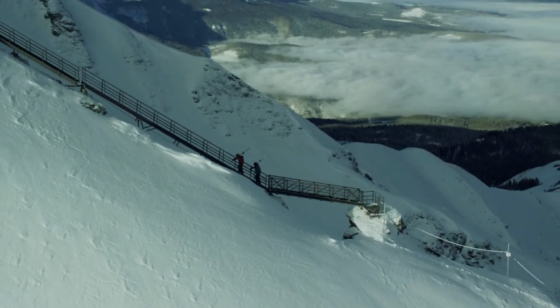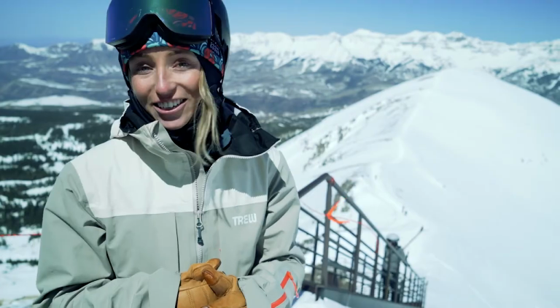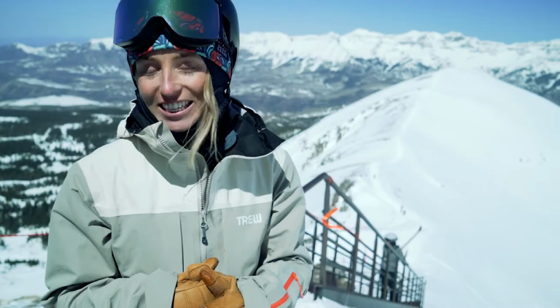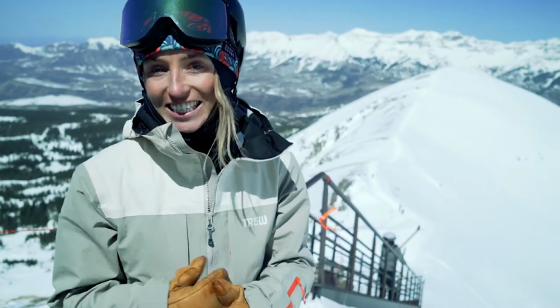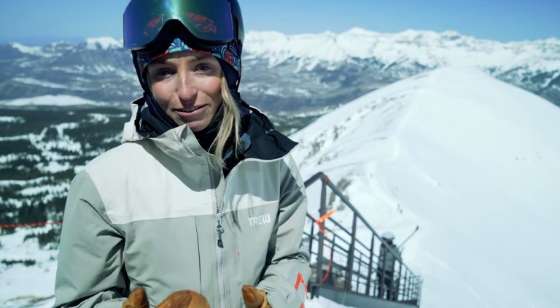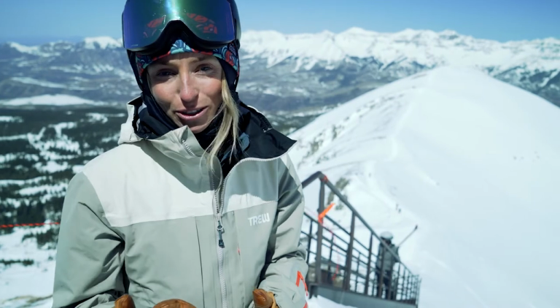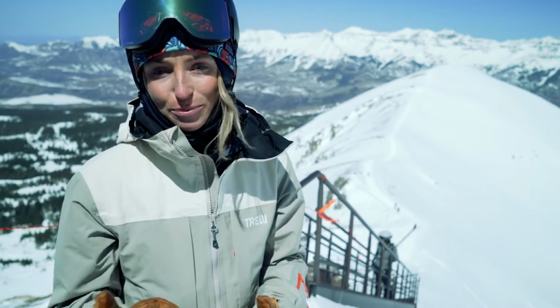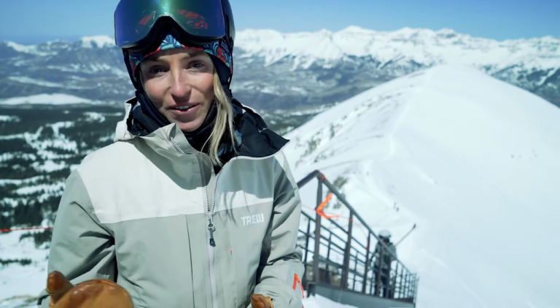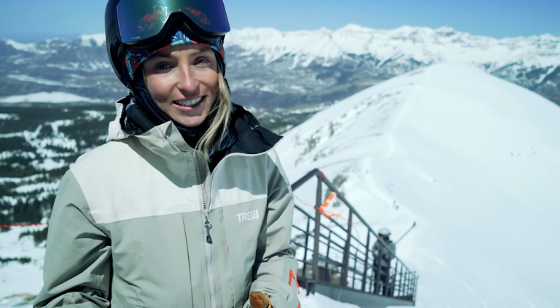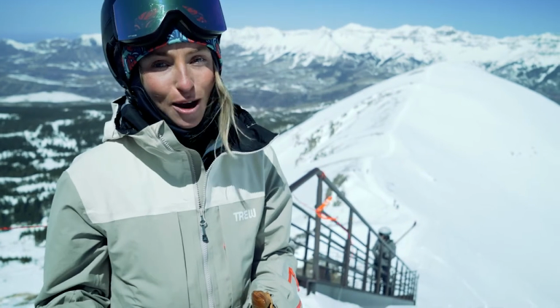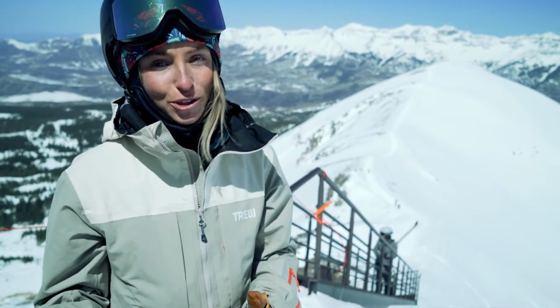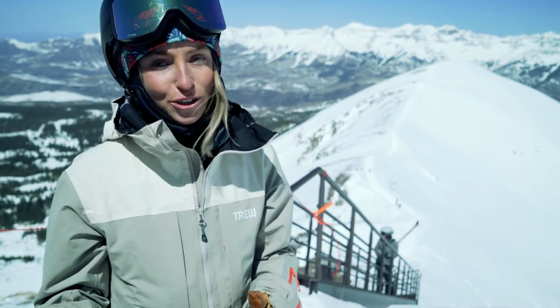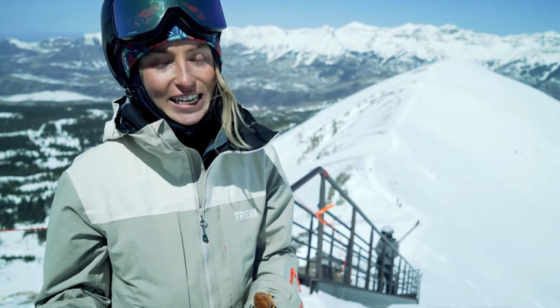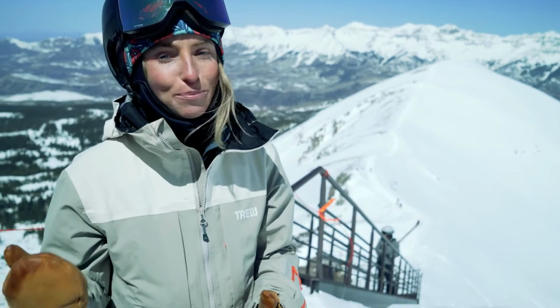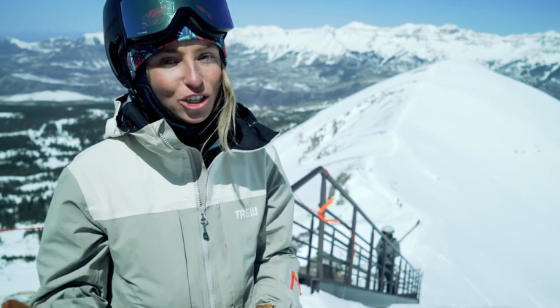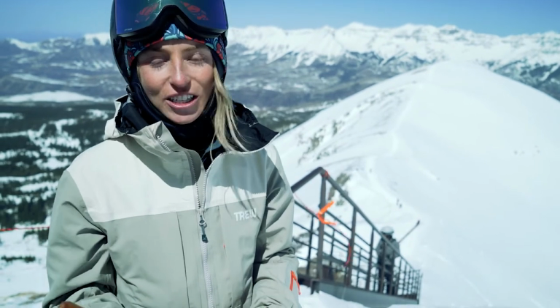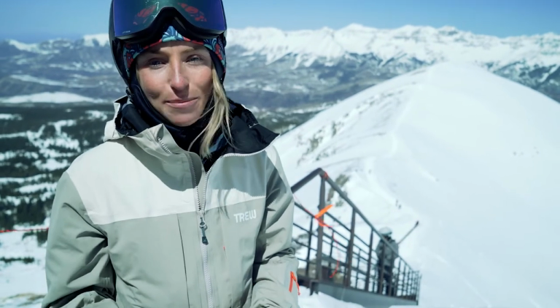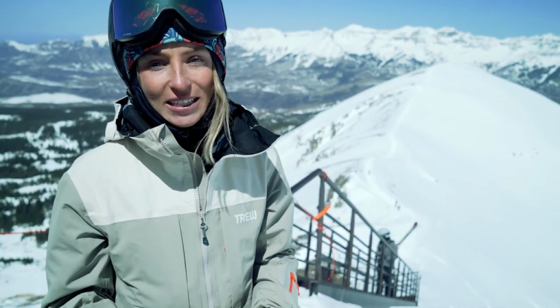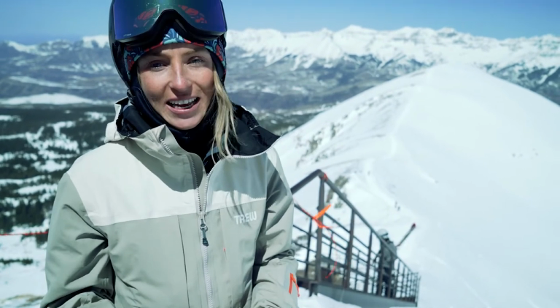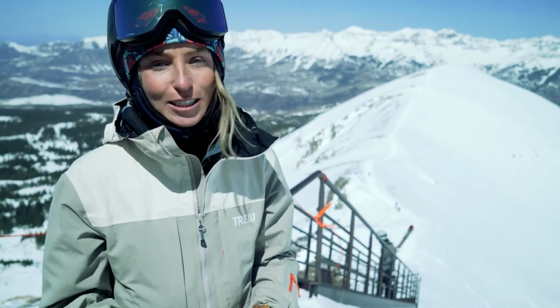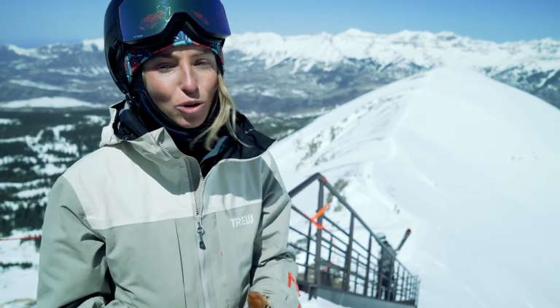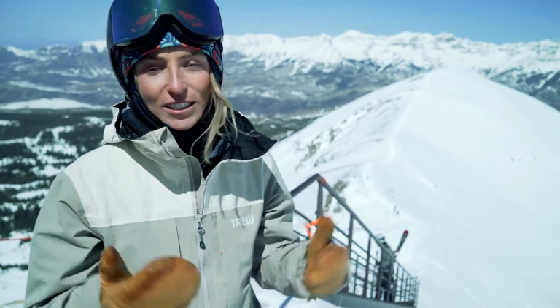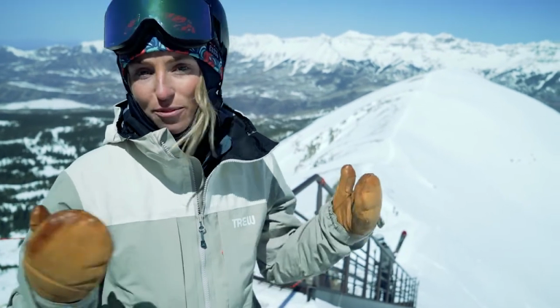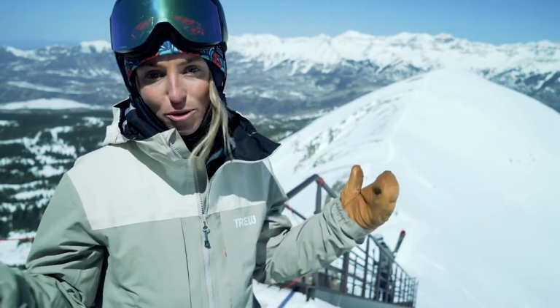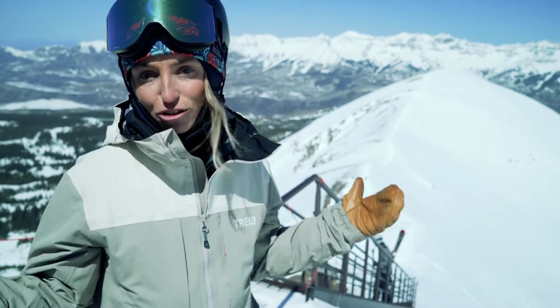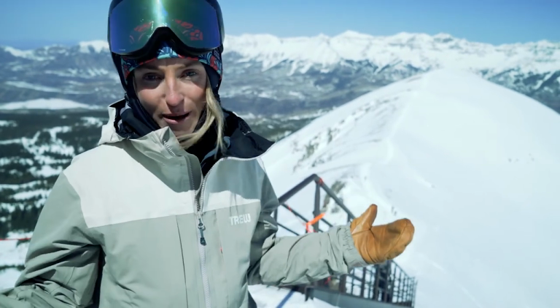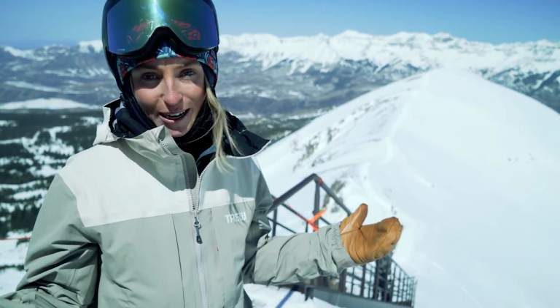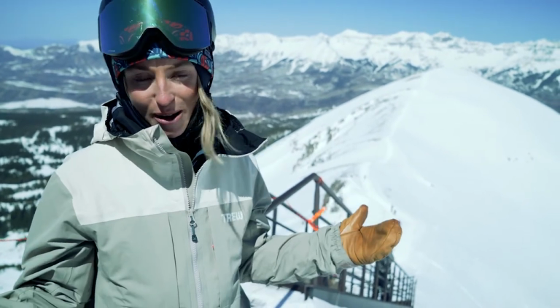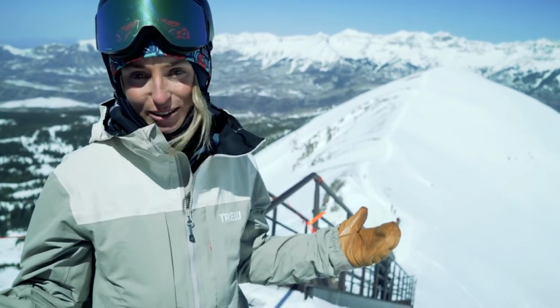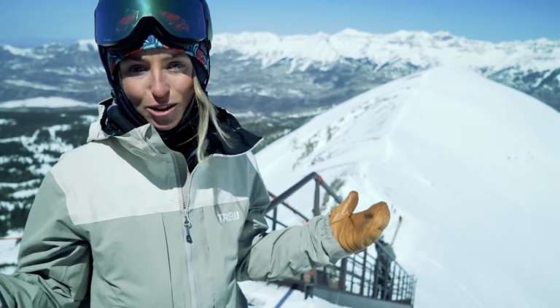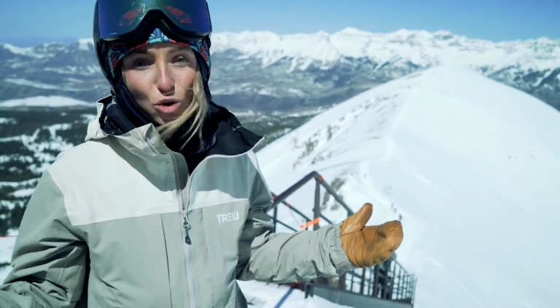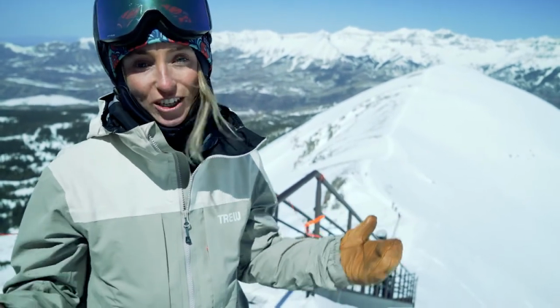Telluride Ski Resort provides the opportunity to push the limits and explore some of the most dramatic mountains in the world.